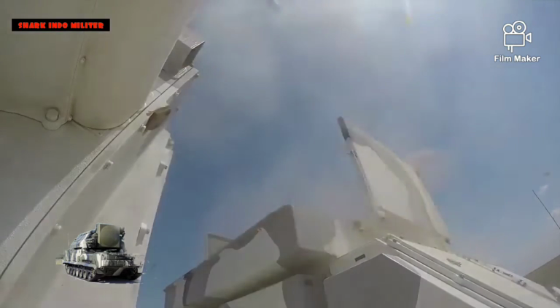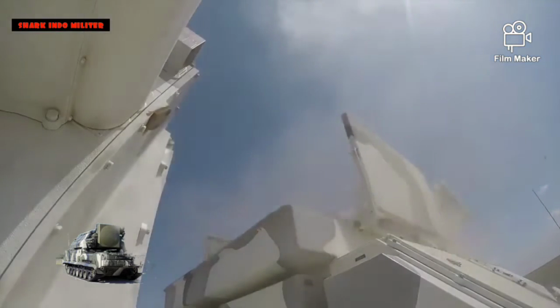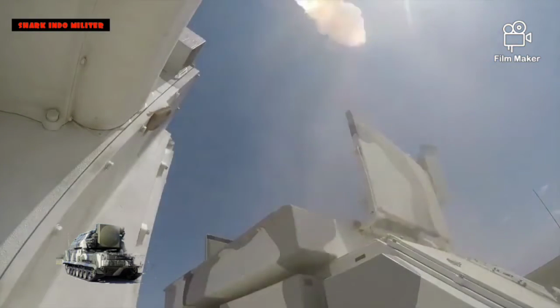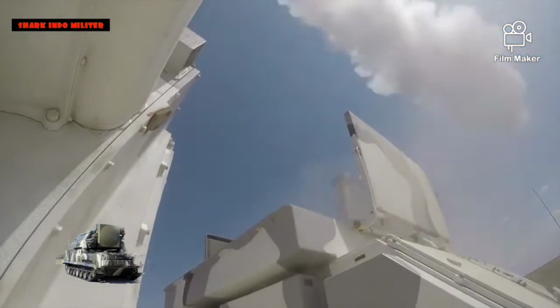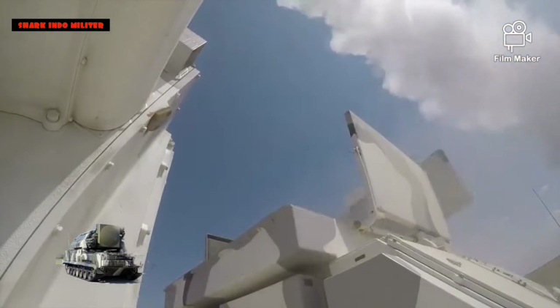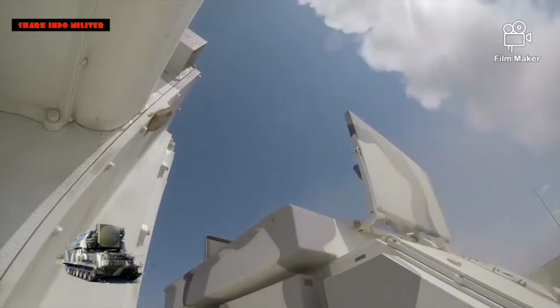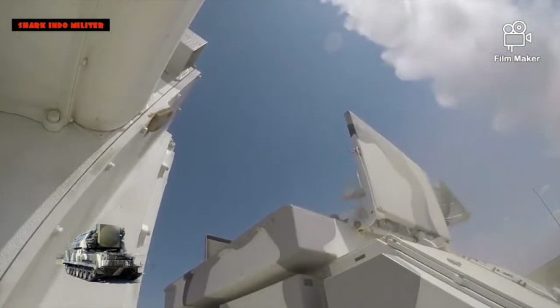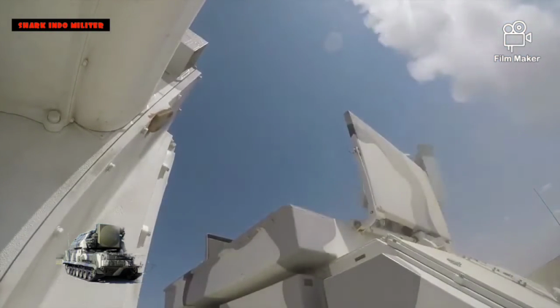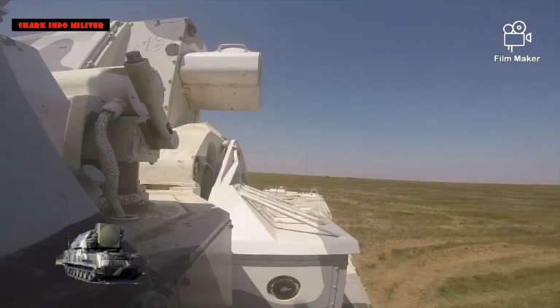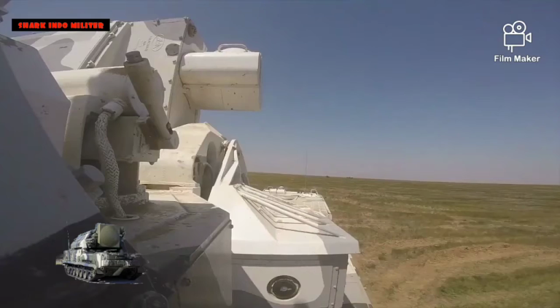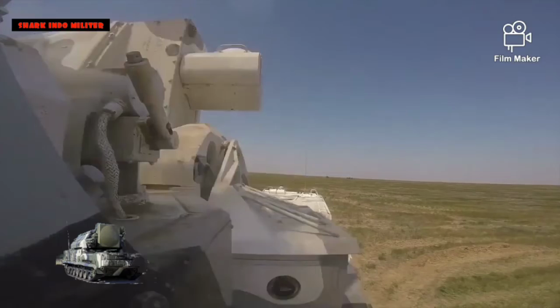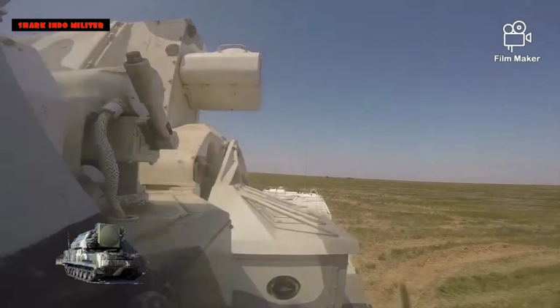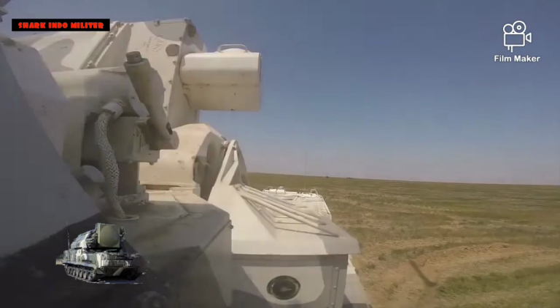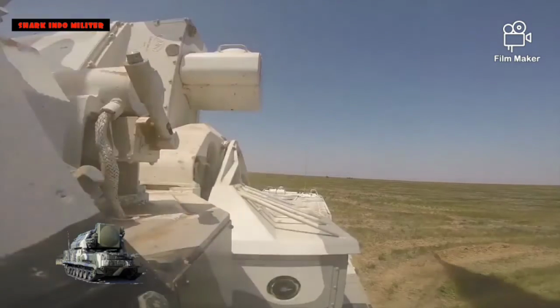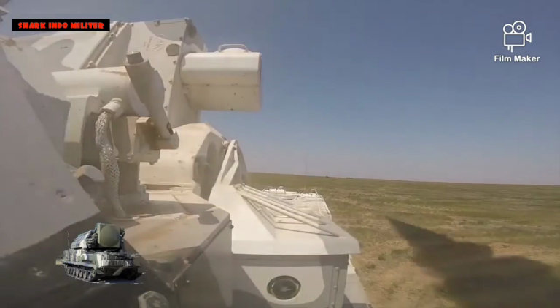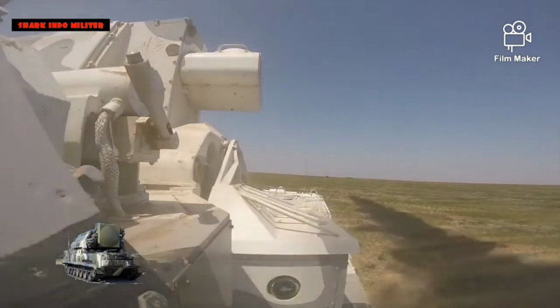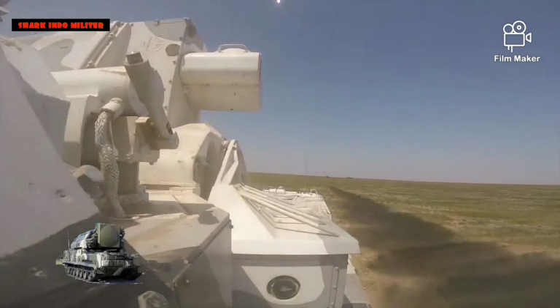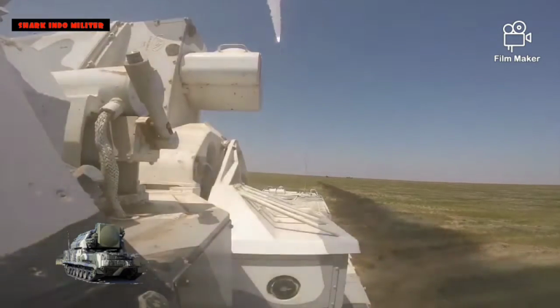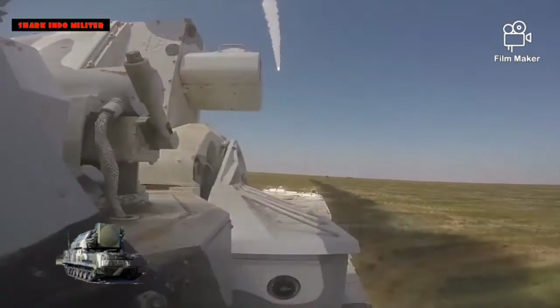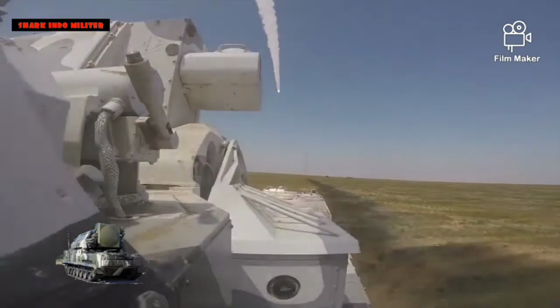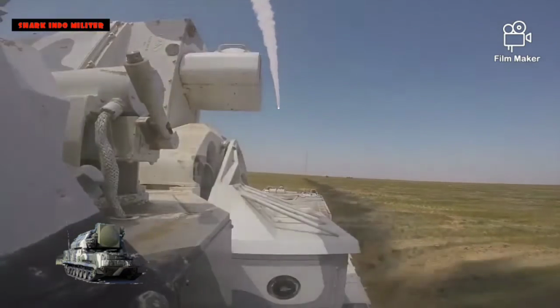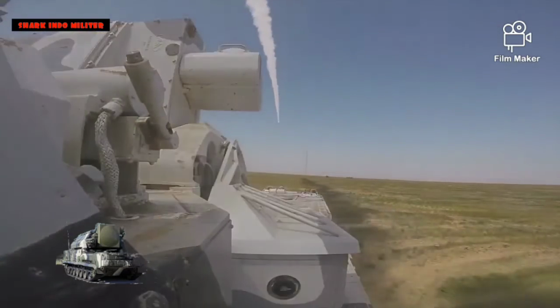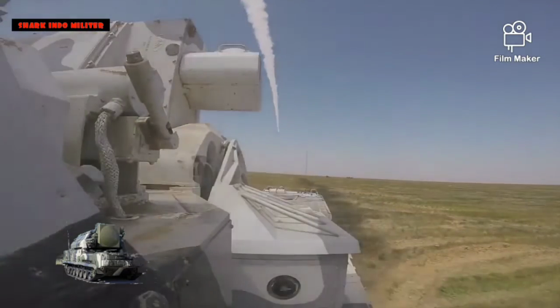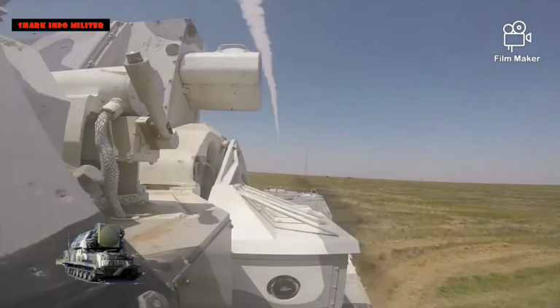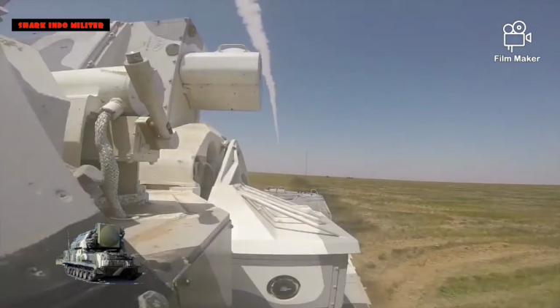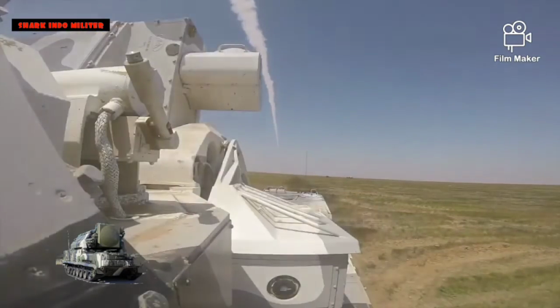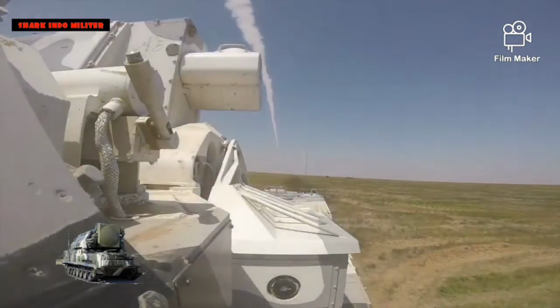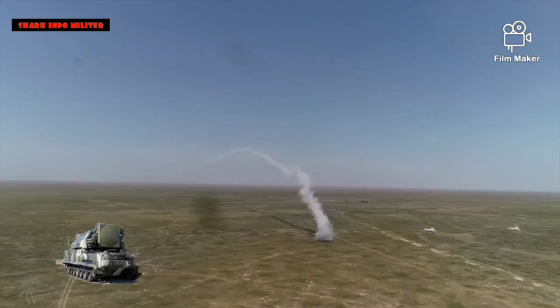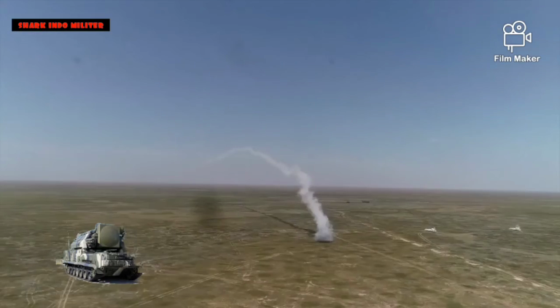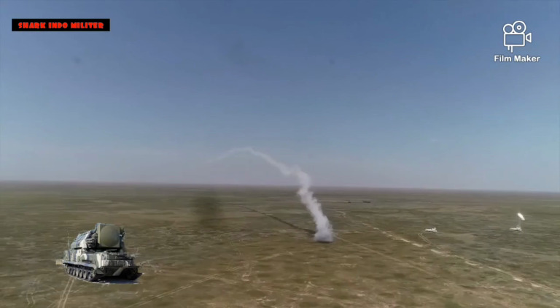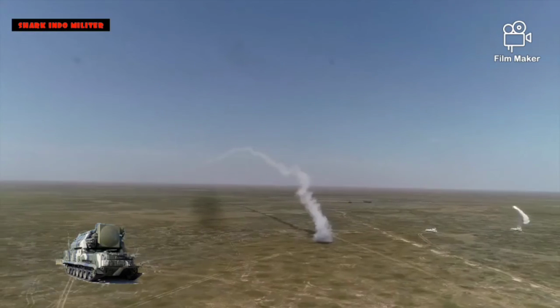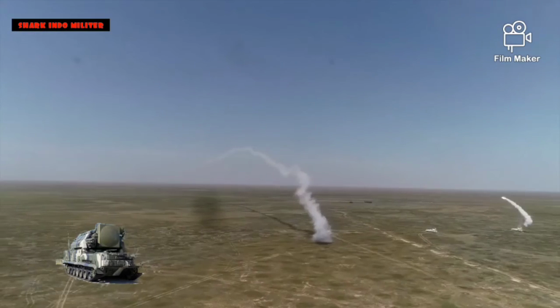Waktu reaksi TOR asli adalah 7–8 detik, standar 7–10 detik jika sedang bergerak.